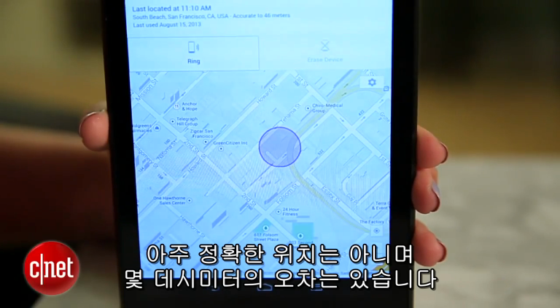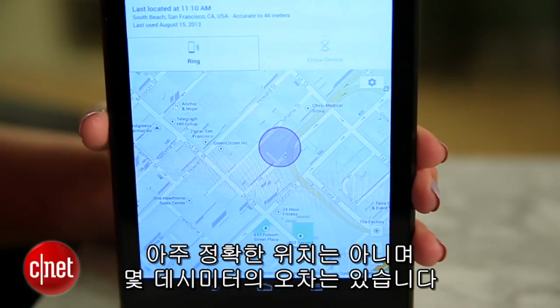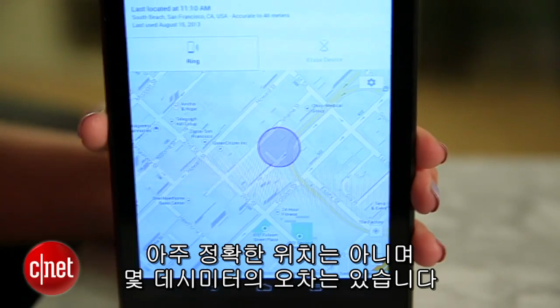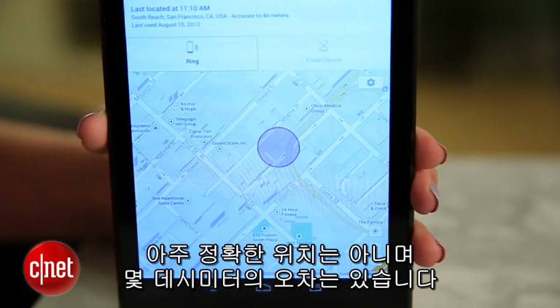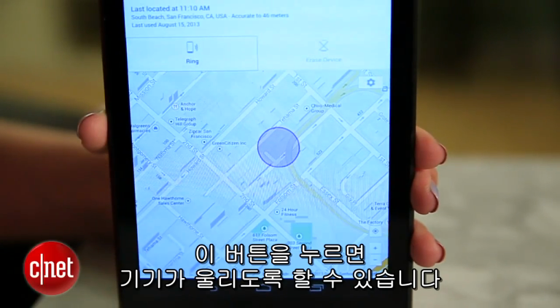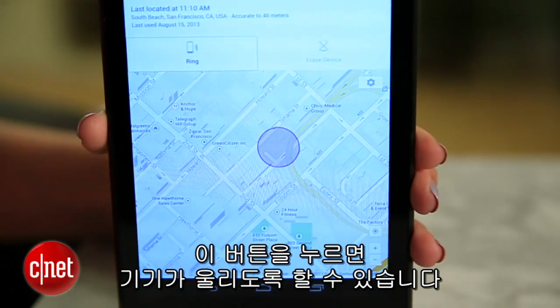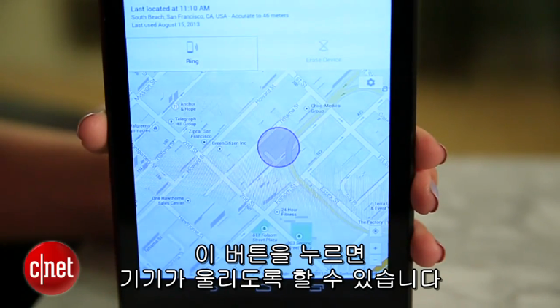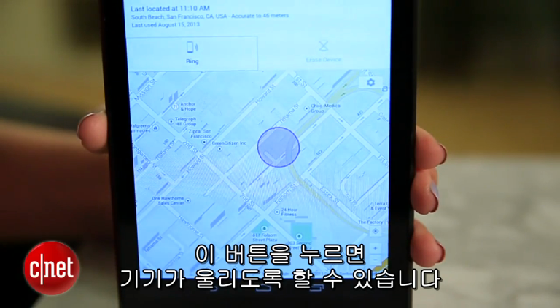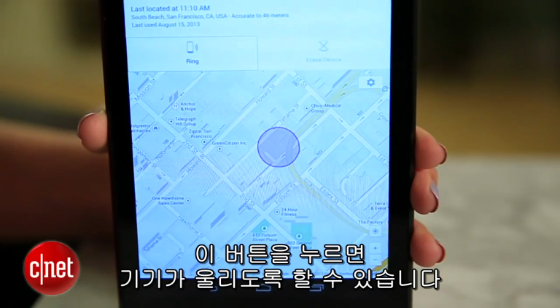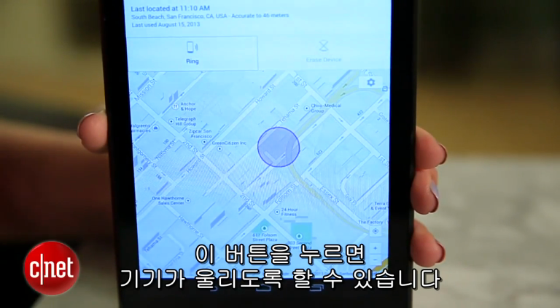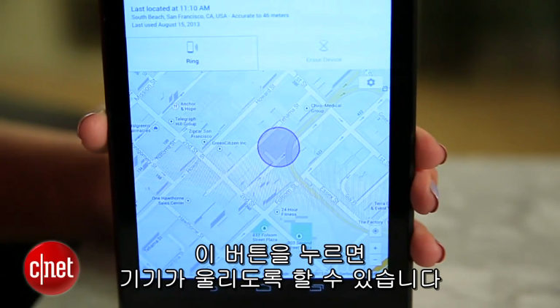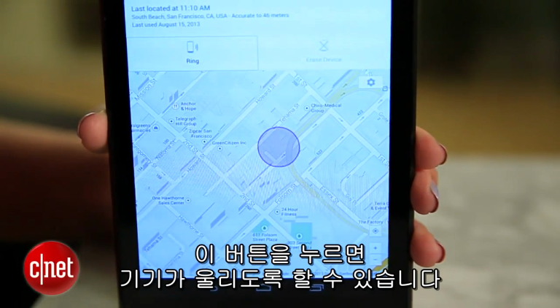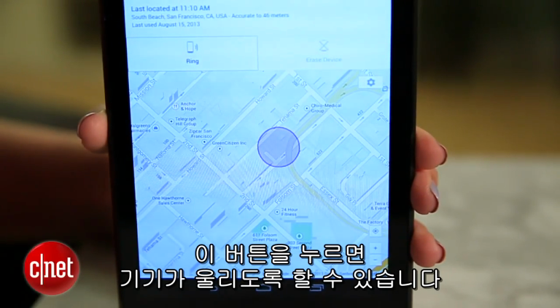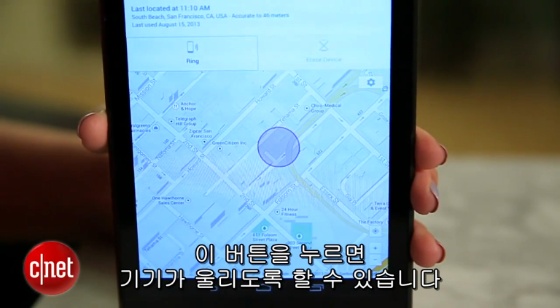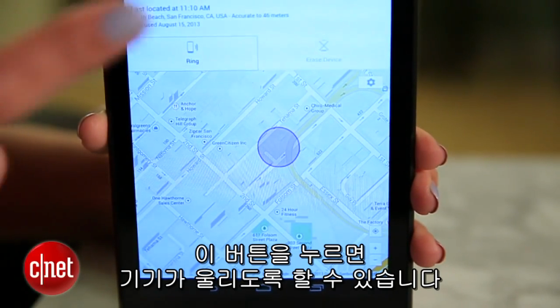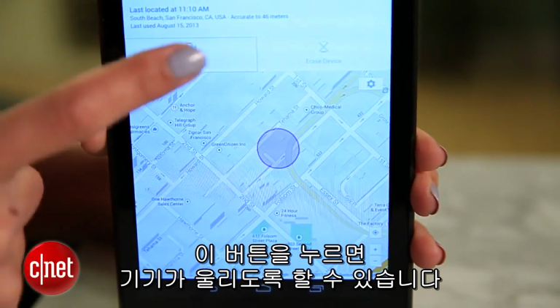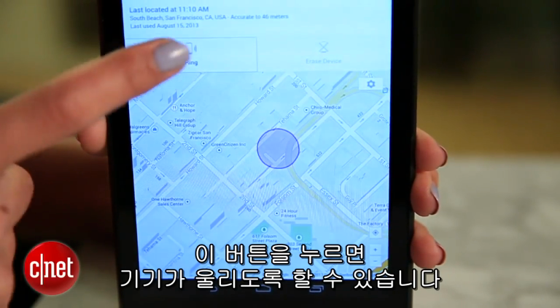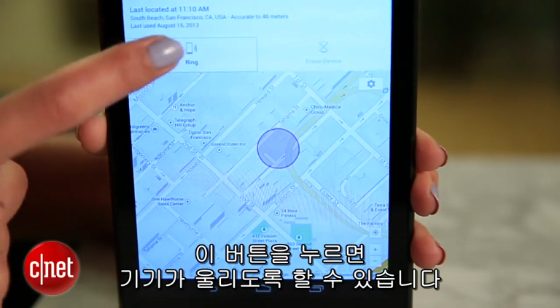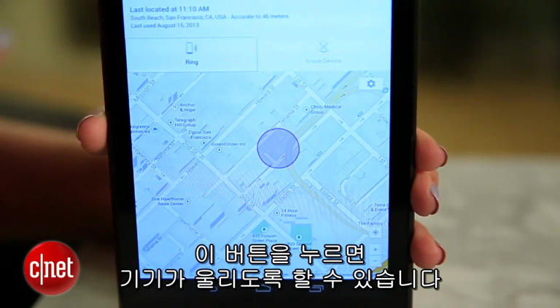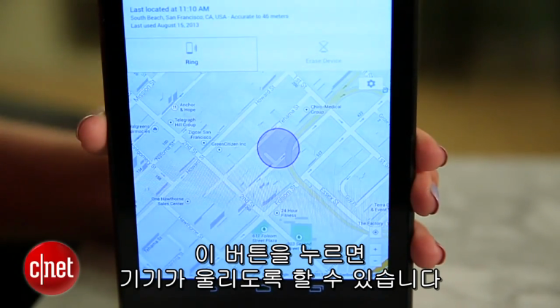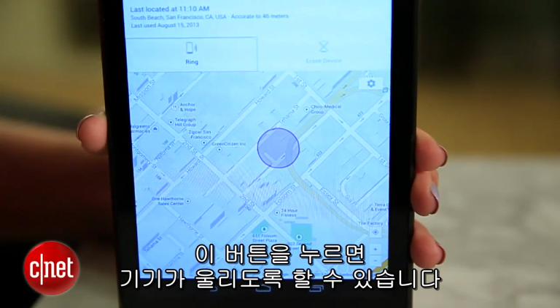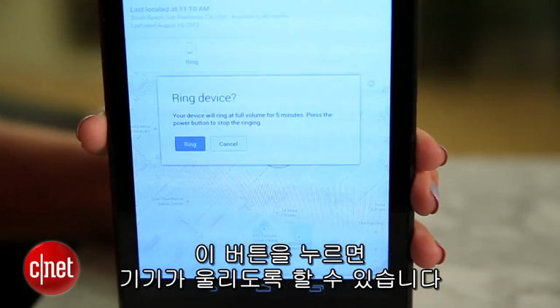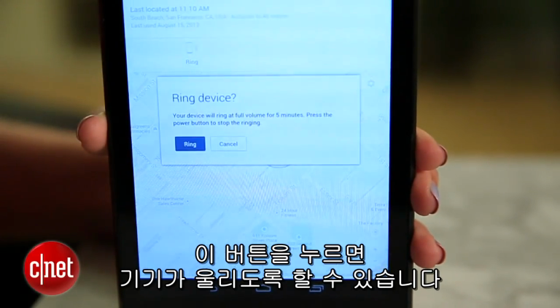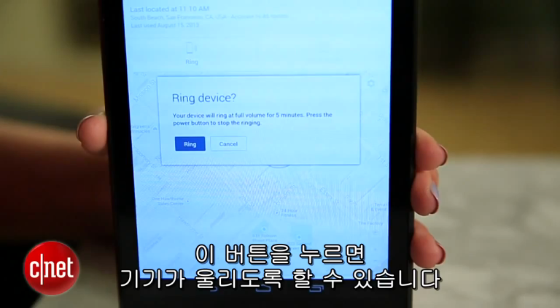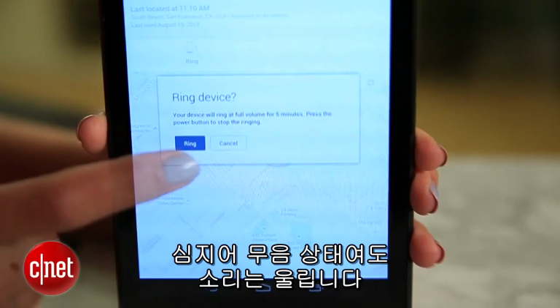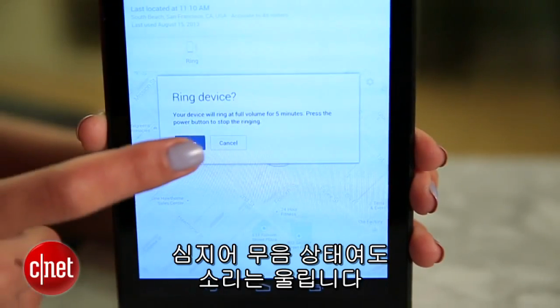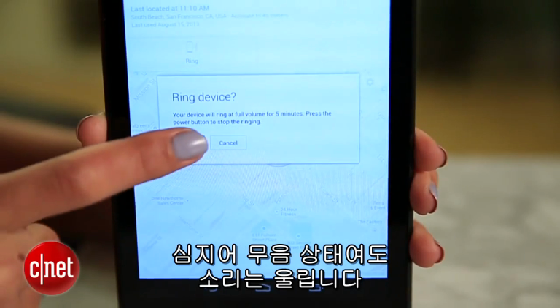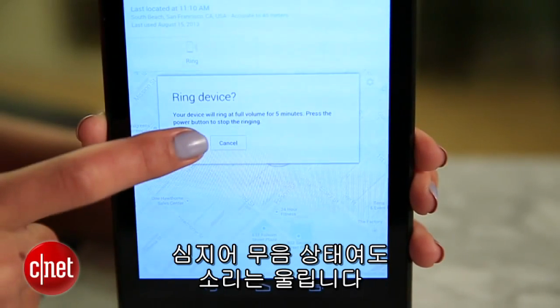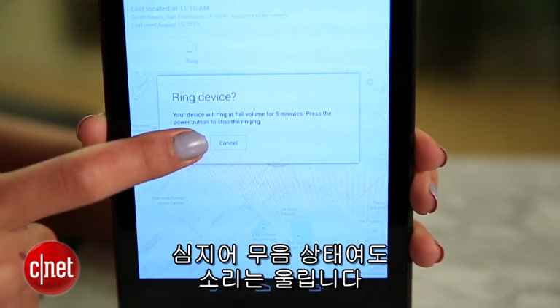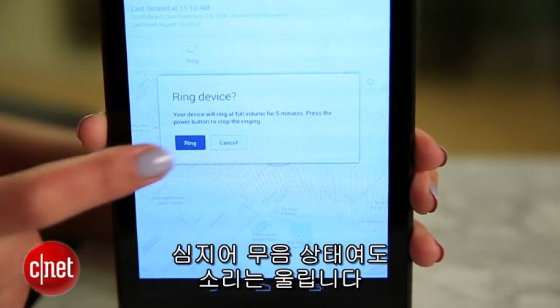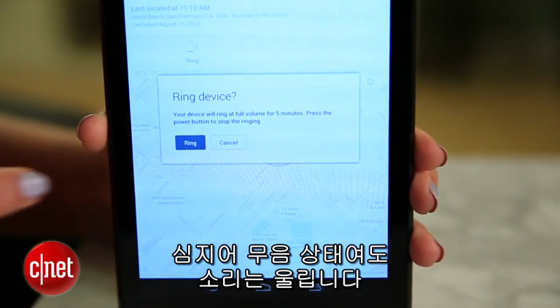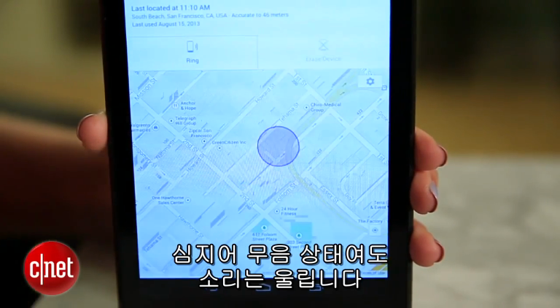At this point, you can make your phone ring by clicking this button, and it'll sound off even if it's on silent.